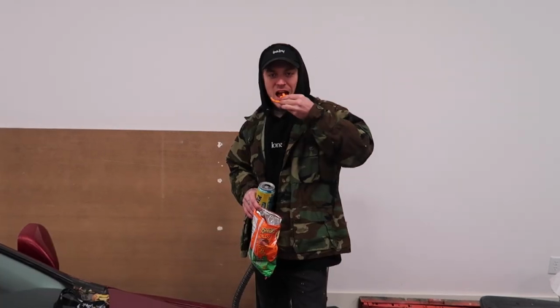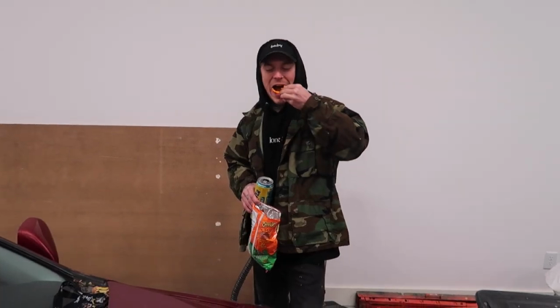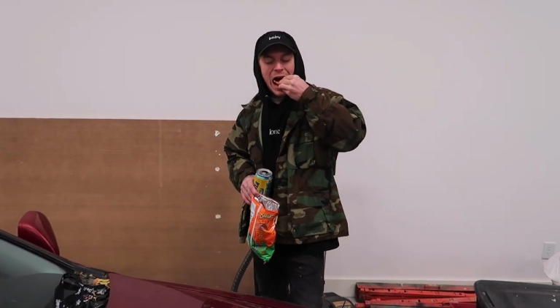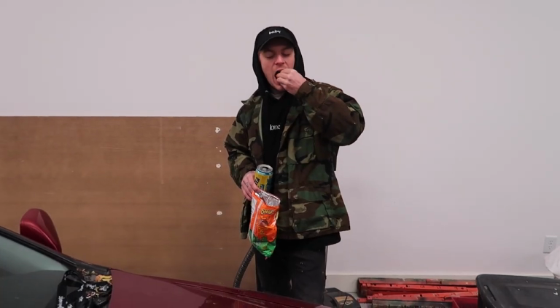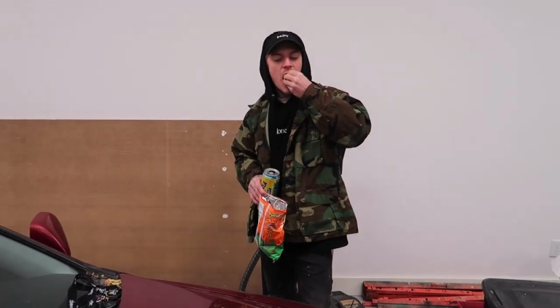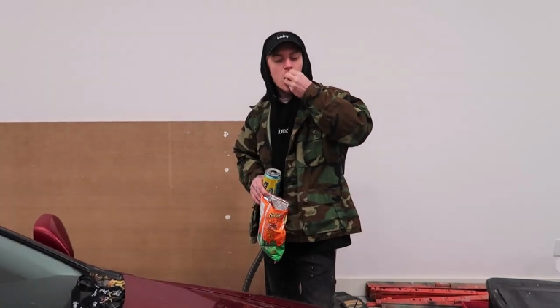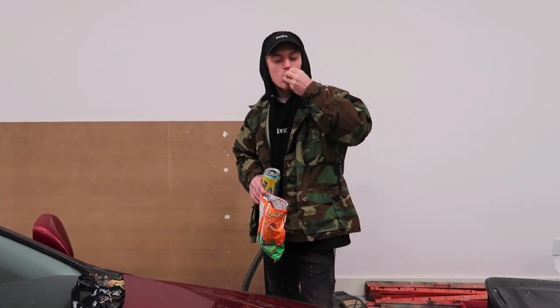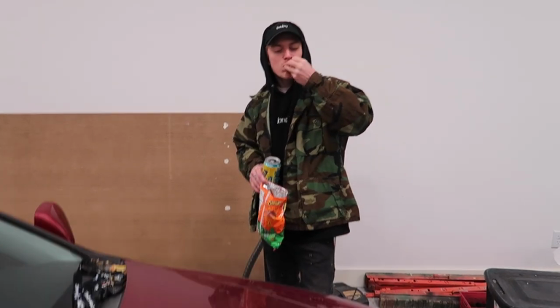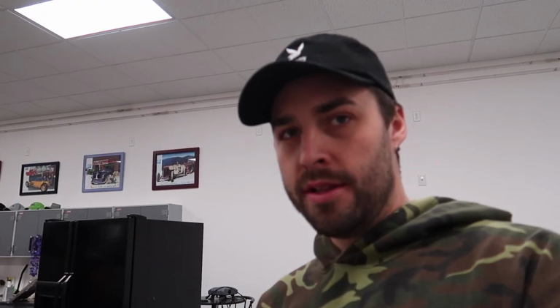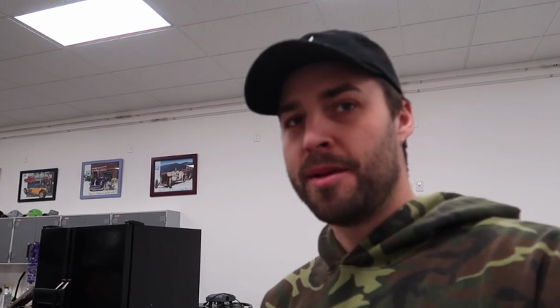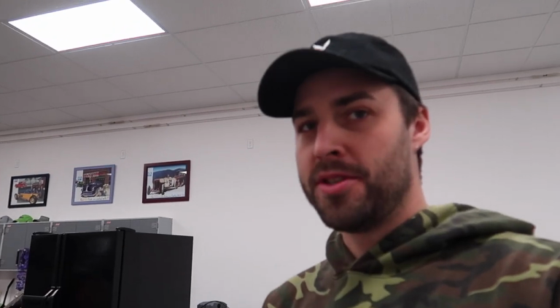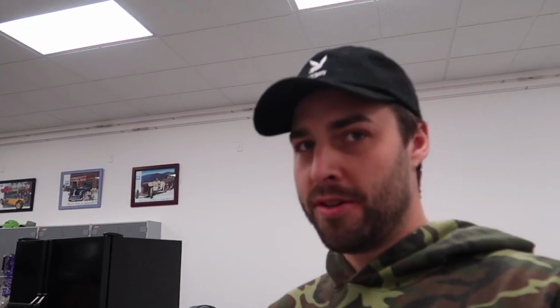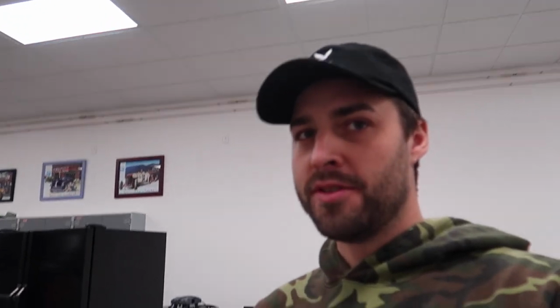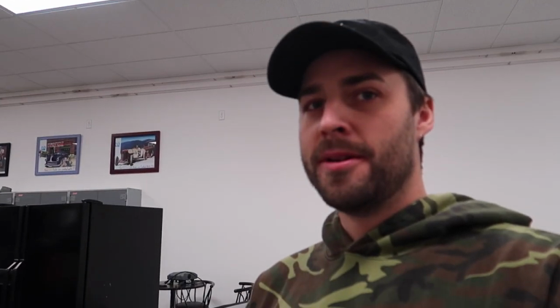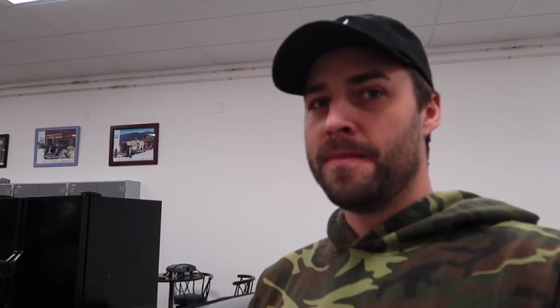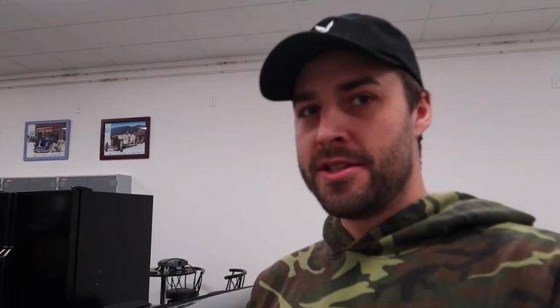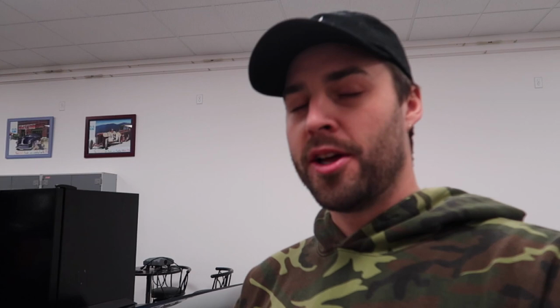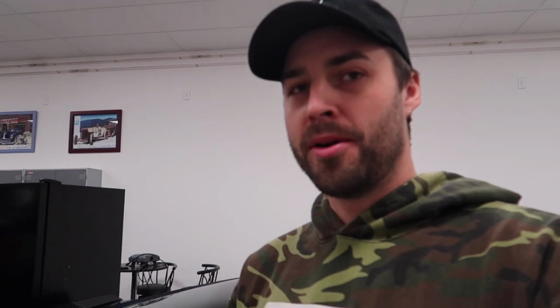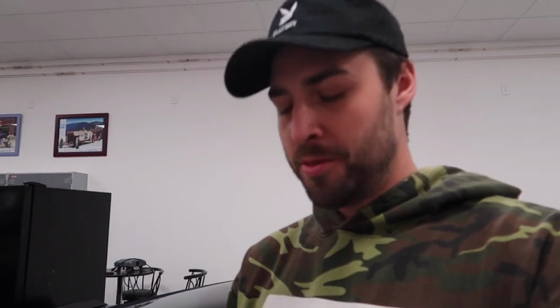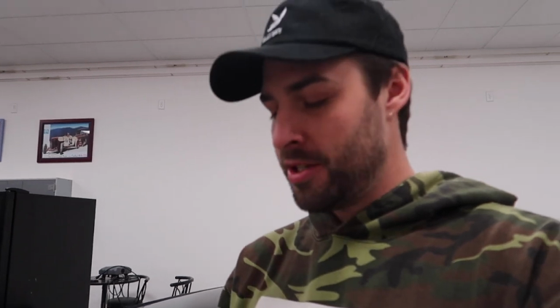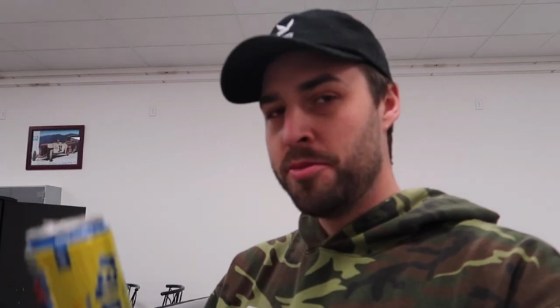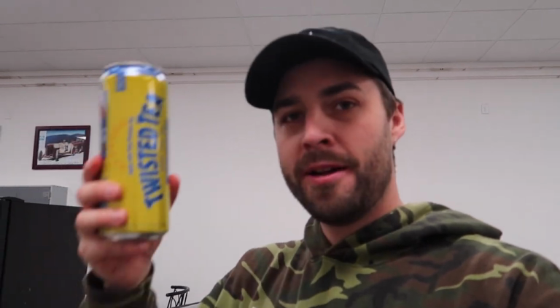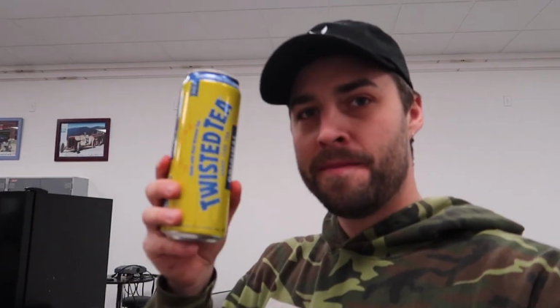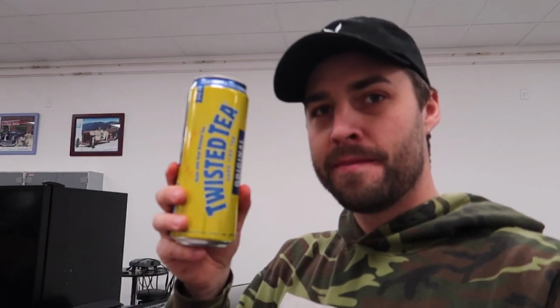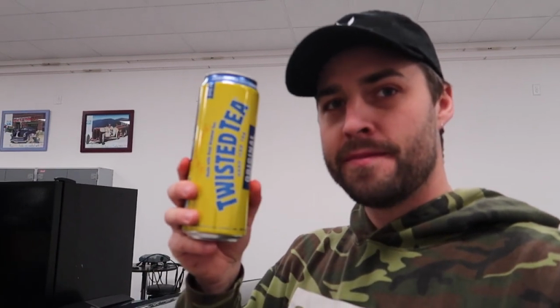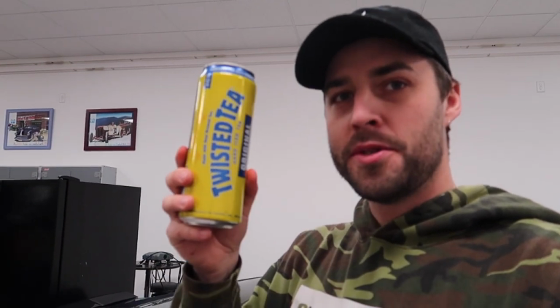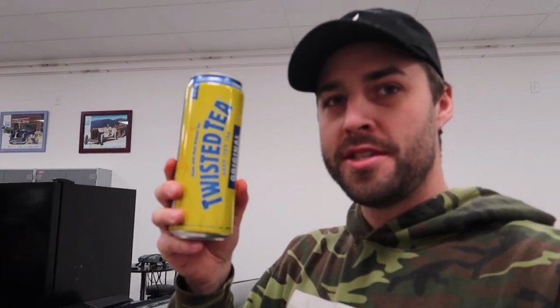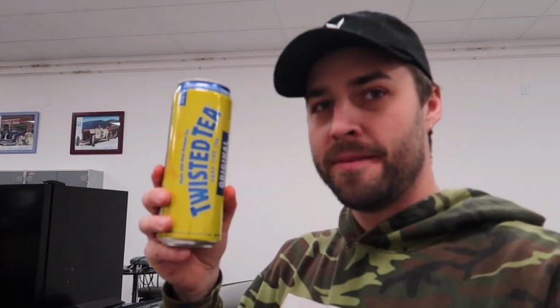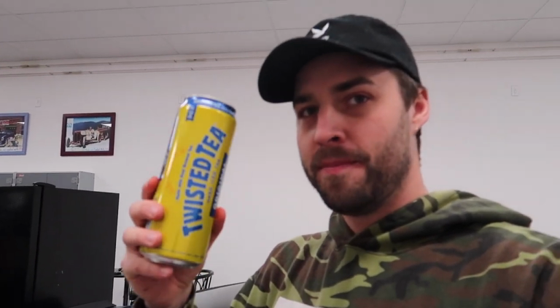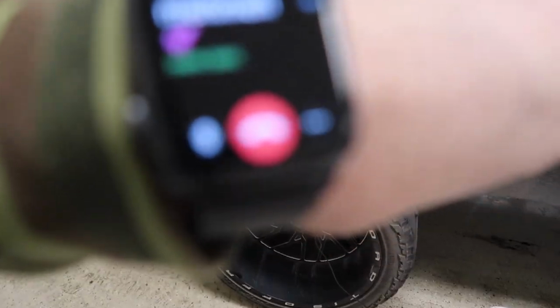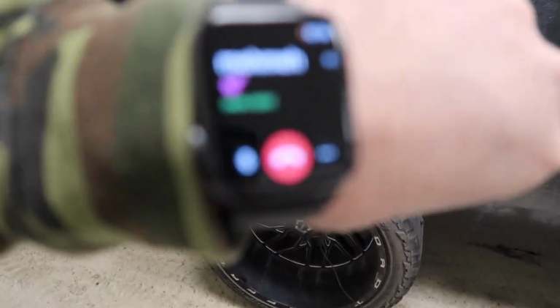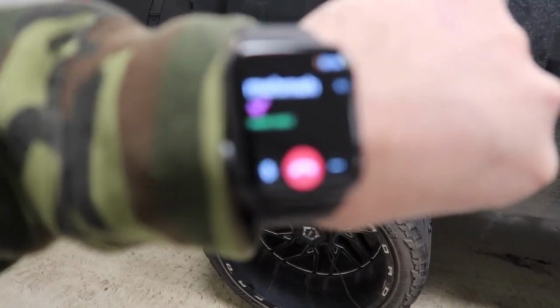Certified electrician to help me here. This episode of installing parts brought to you by Twisted T.